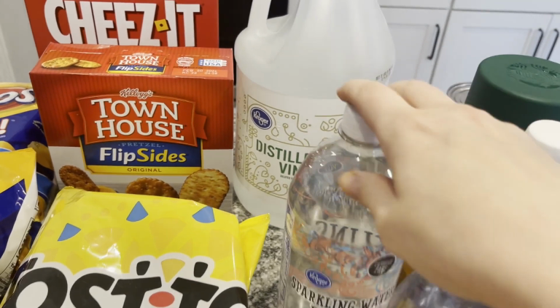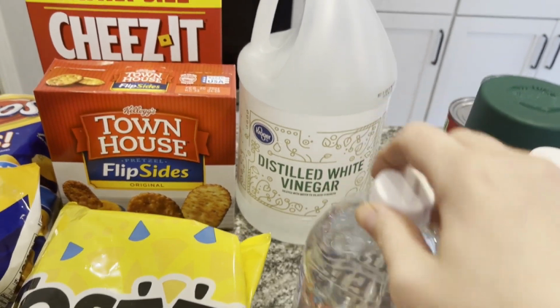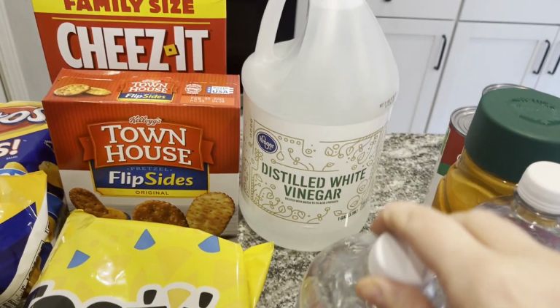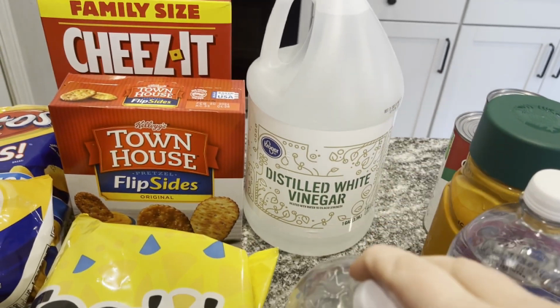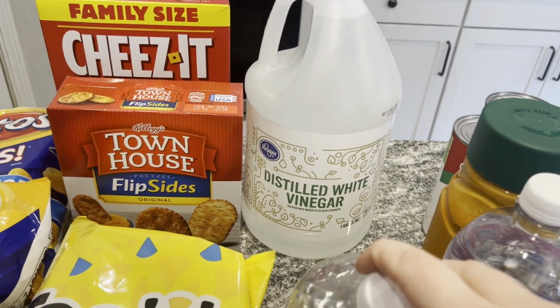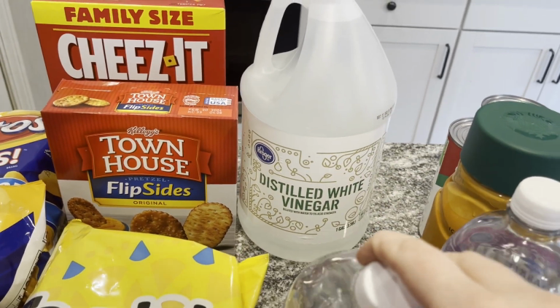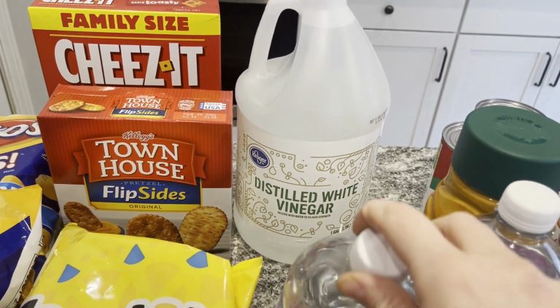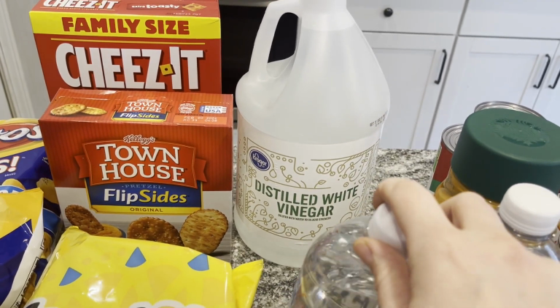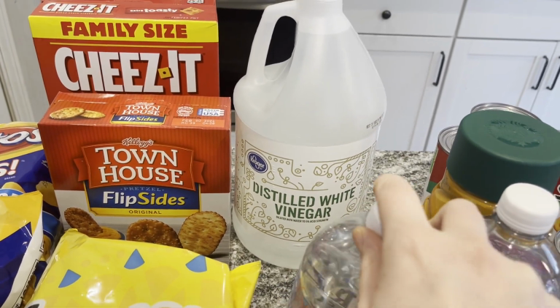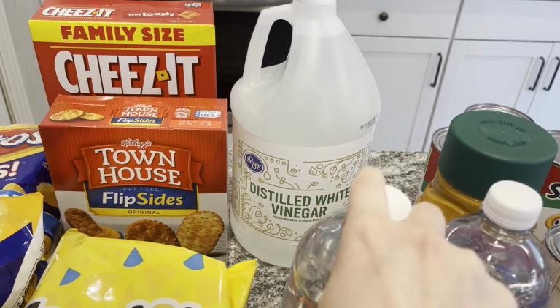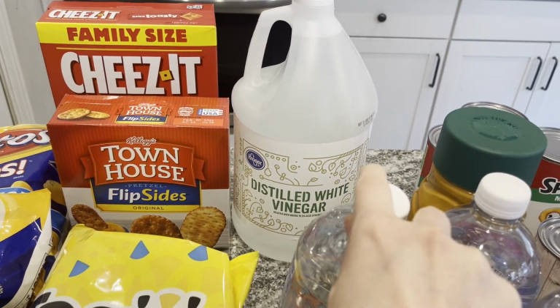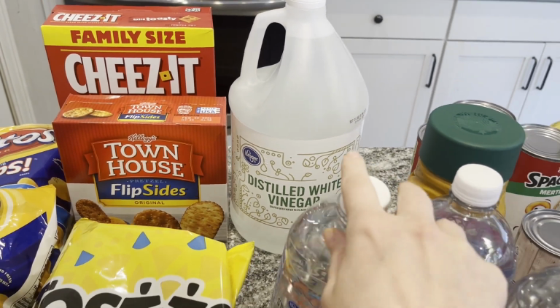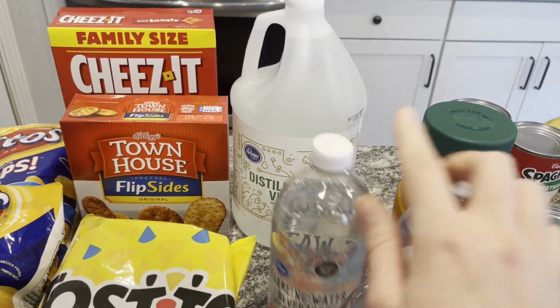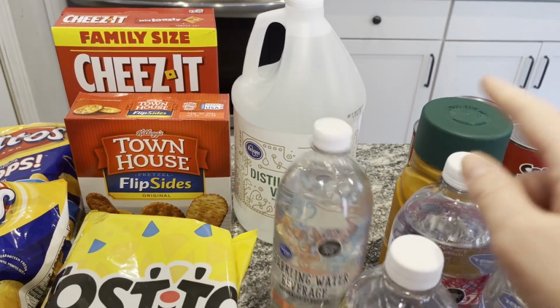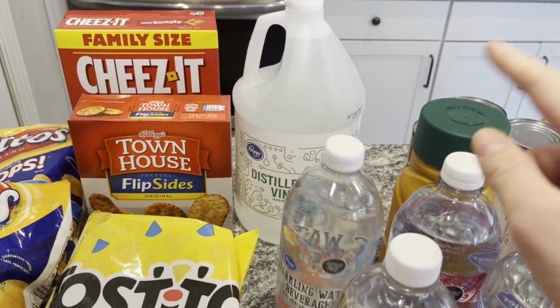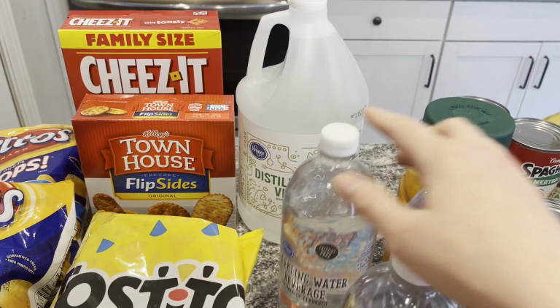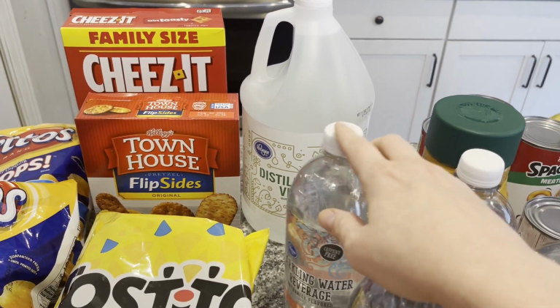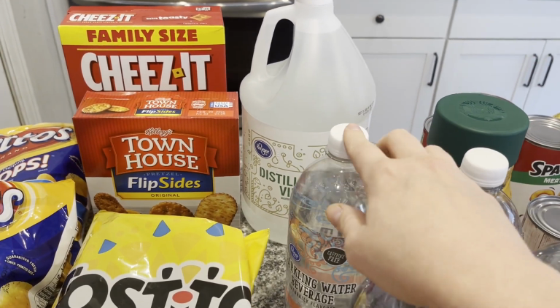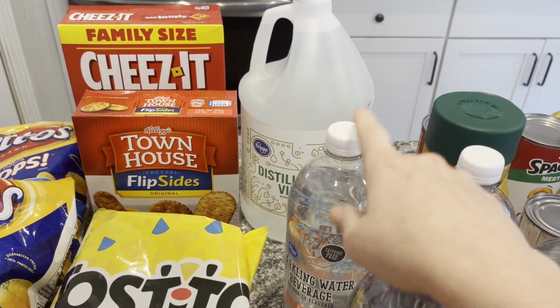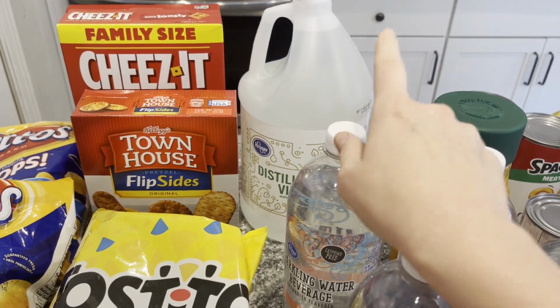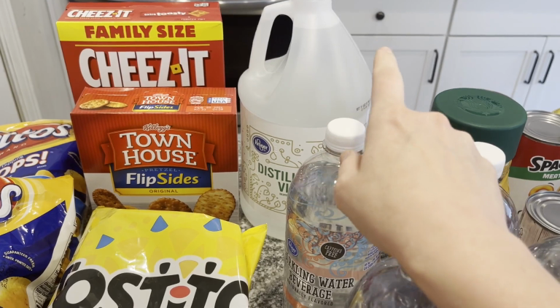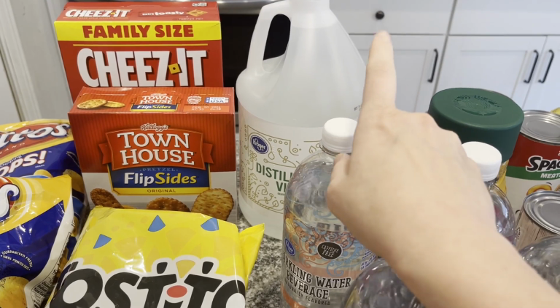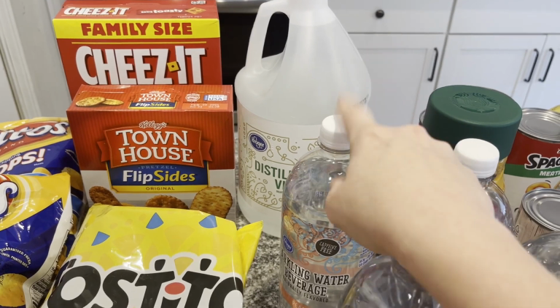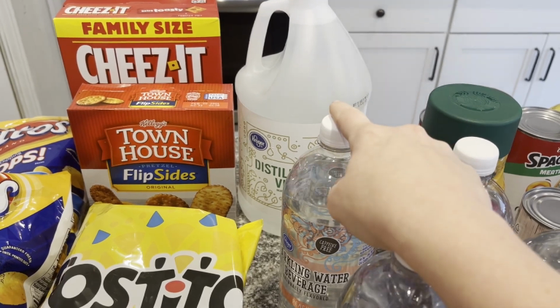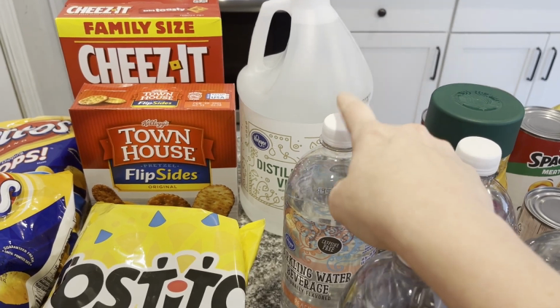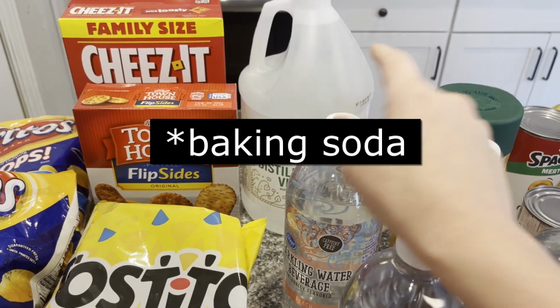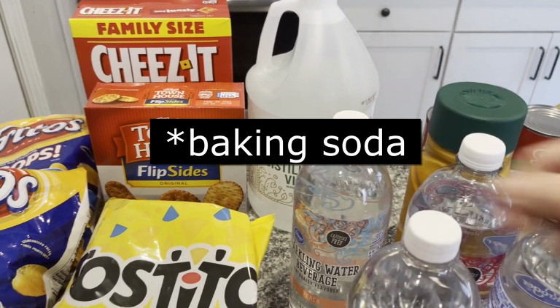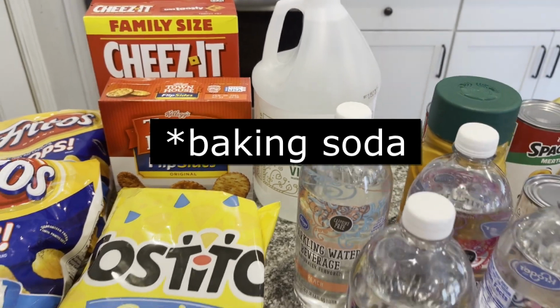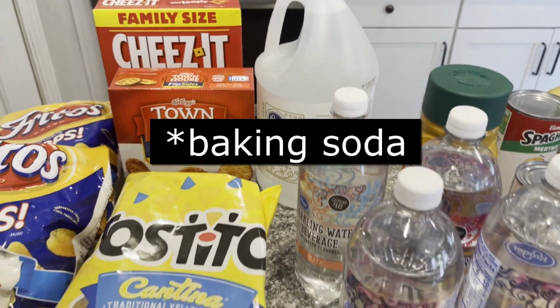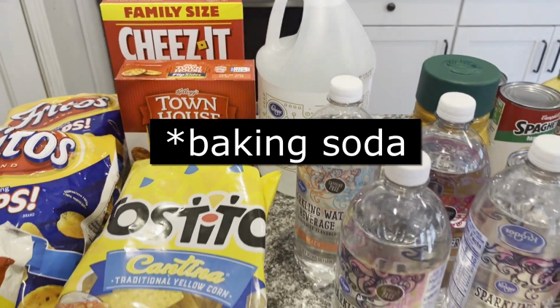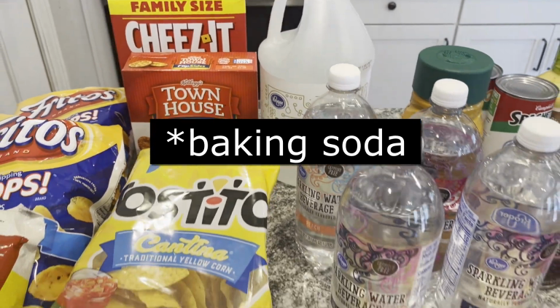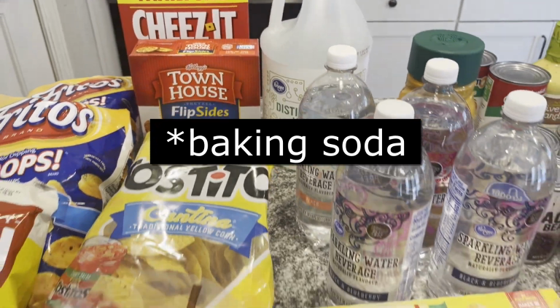I also bought some distilled vinegar for cleaning. I love to clean the sinks with baking powder and vinegar — it works really well.